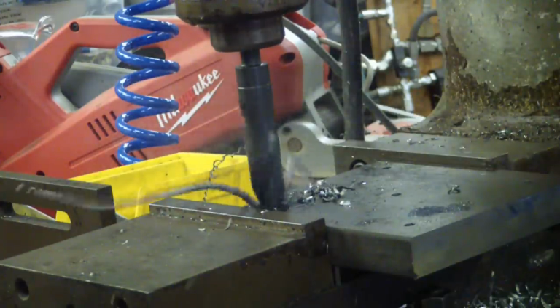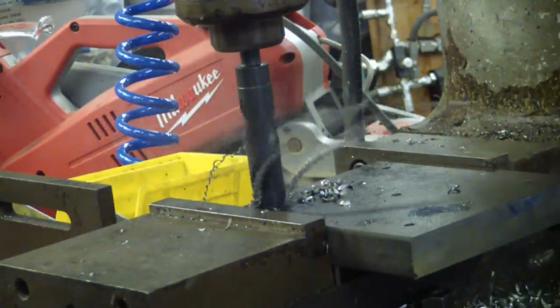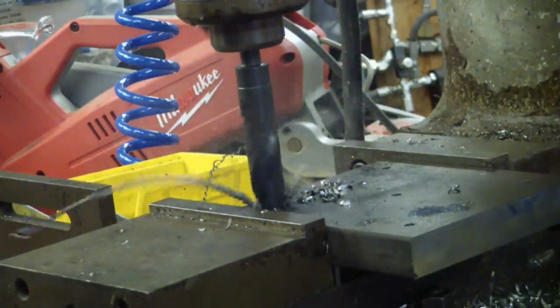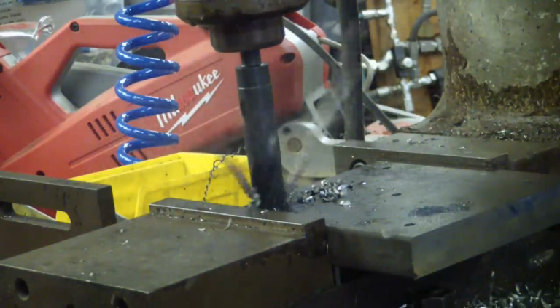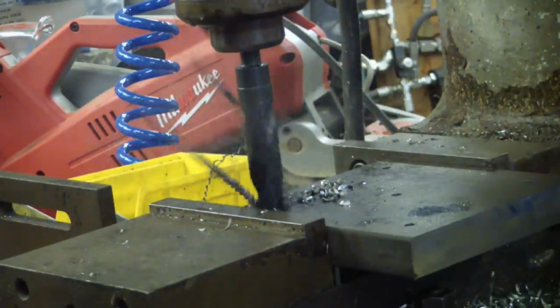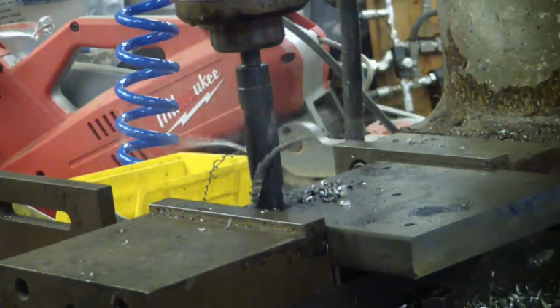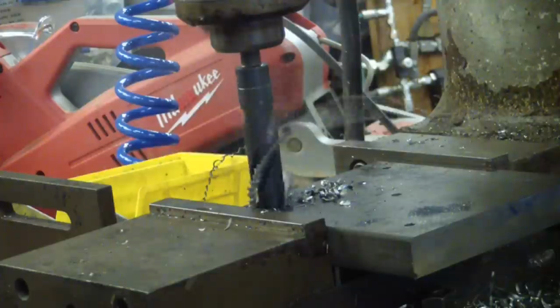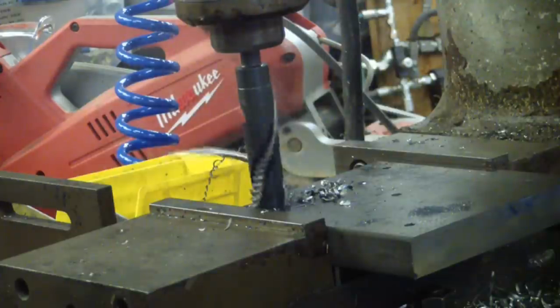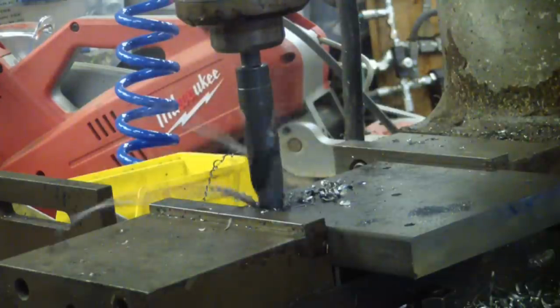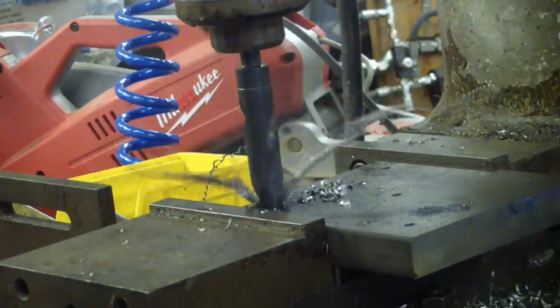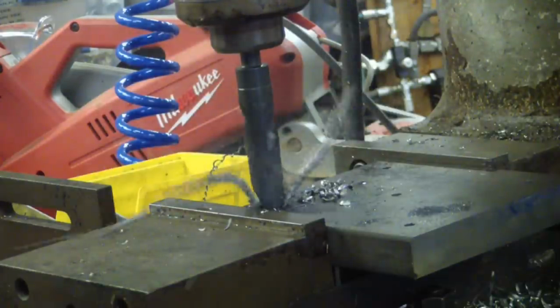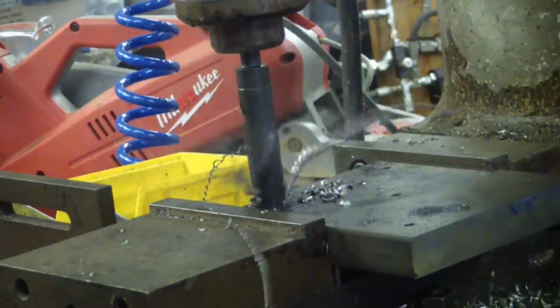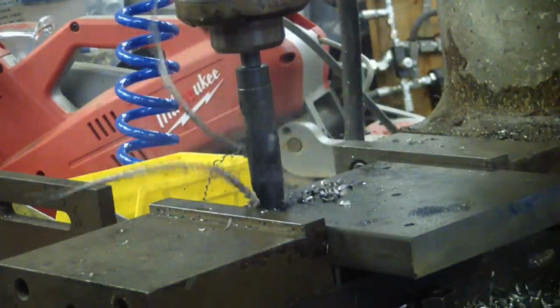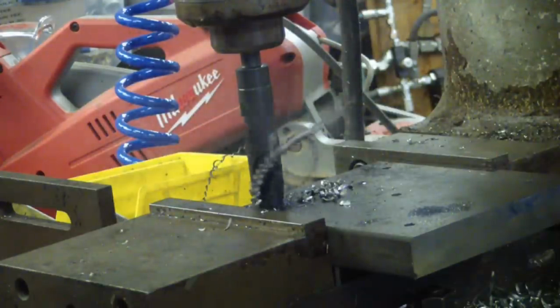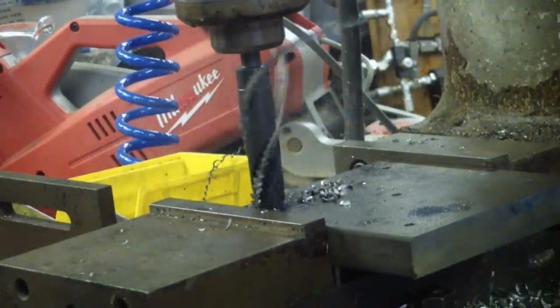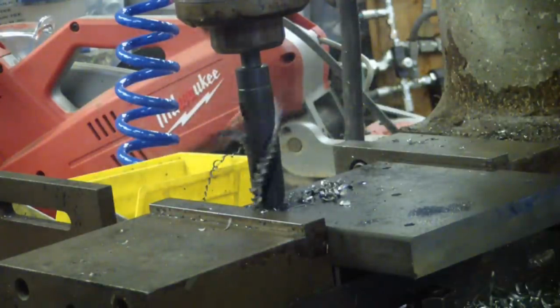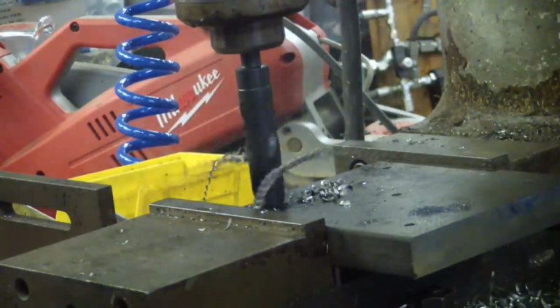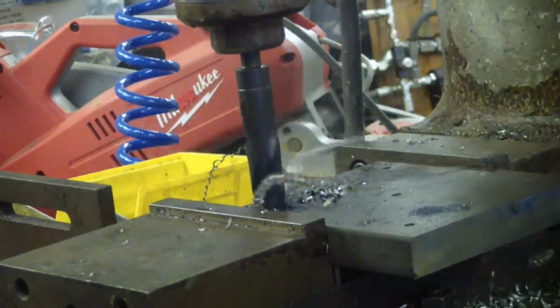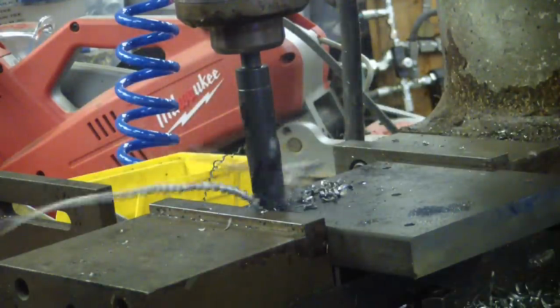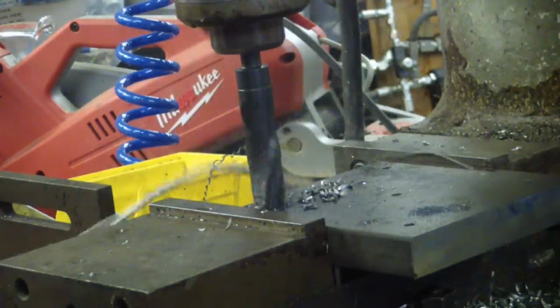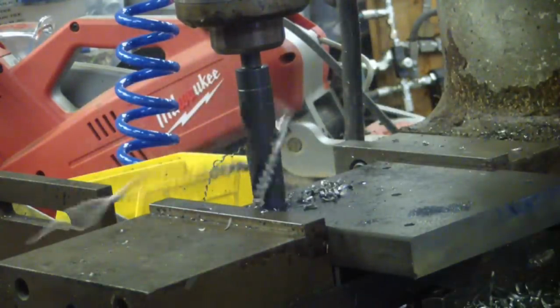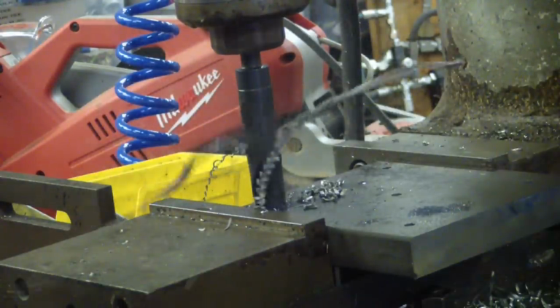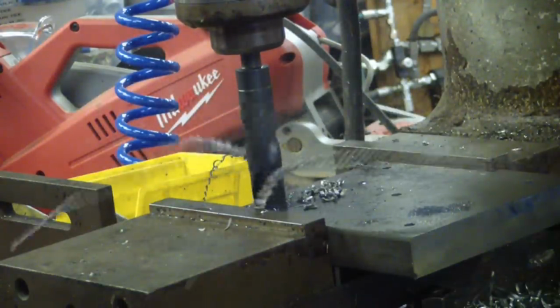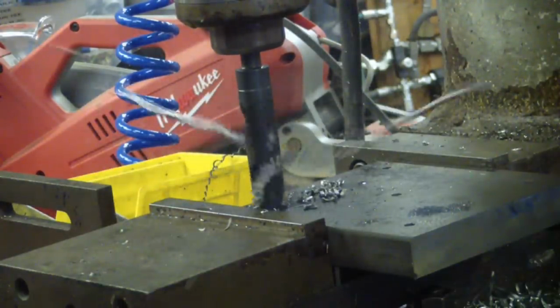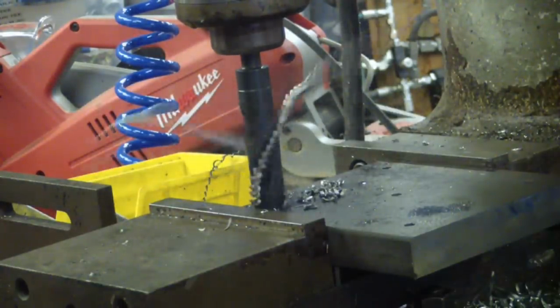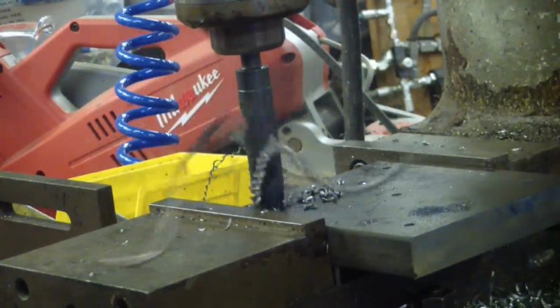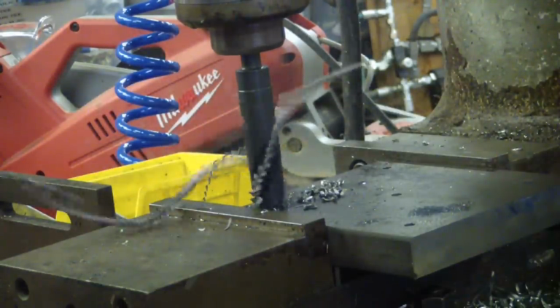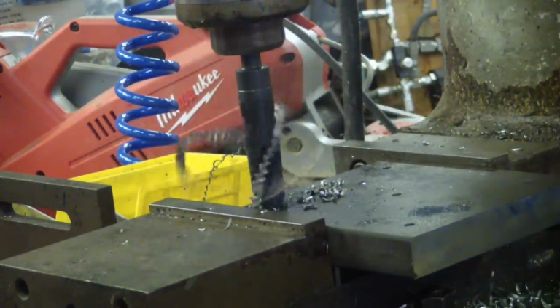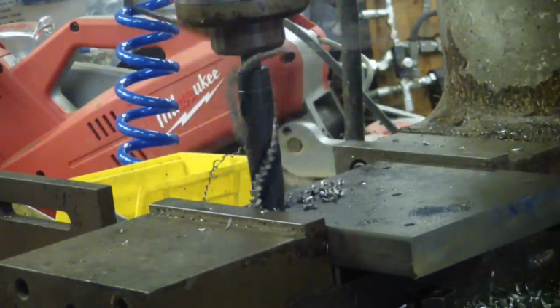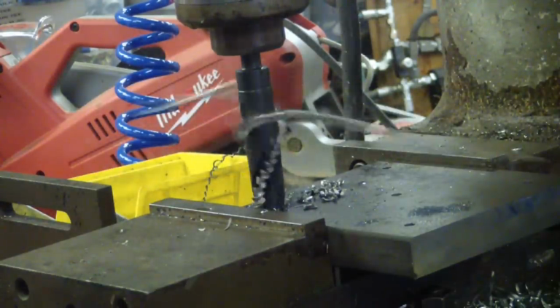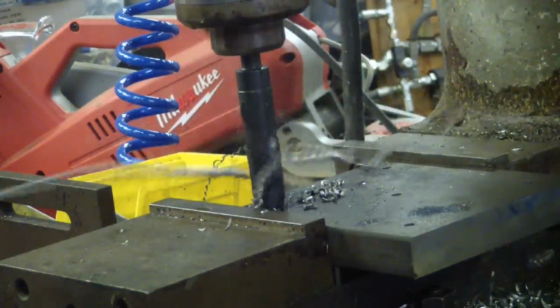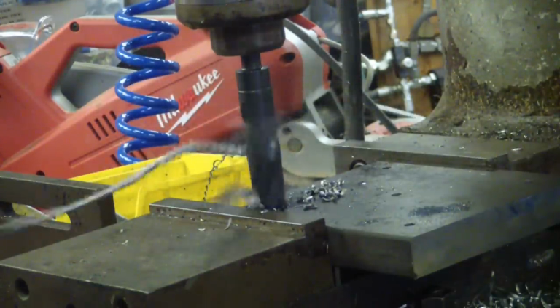I love new drill bits — nothing better in the whole world. Look at that chip — absolutely pornographic.